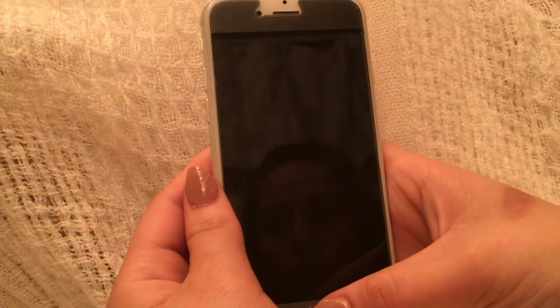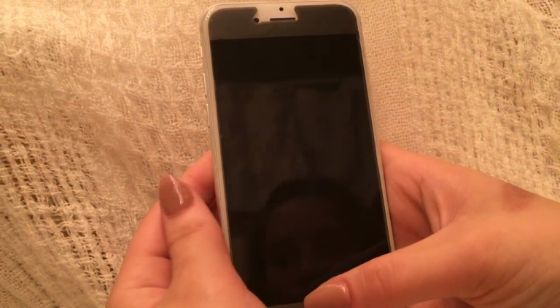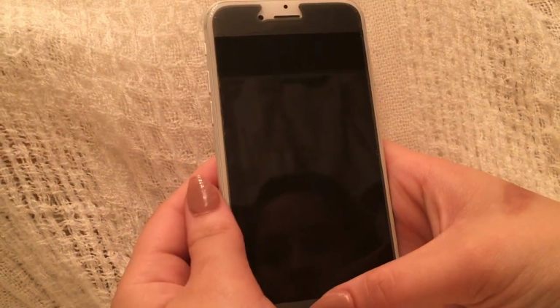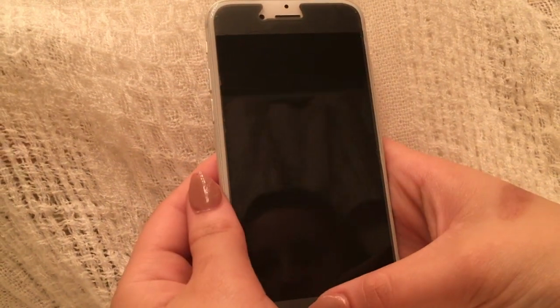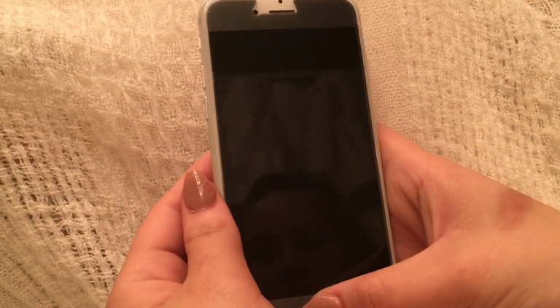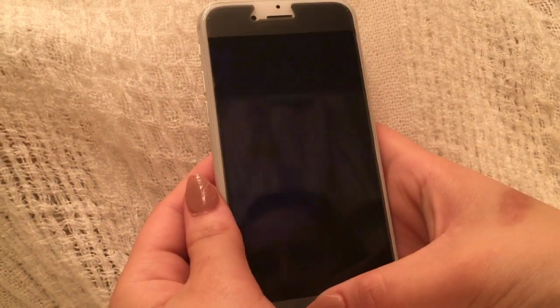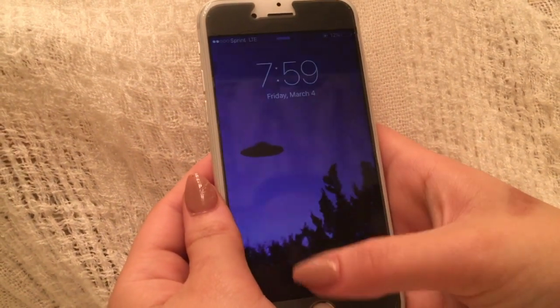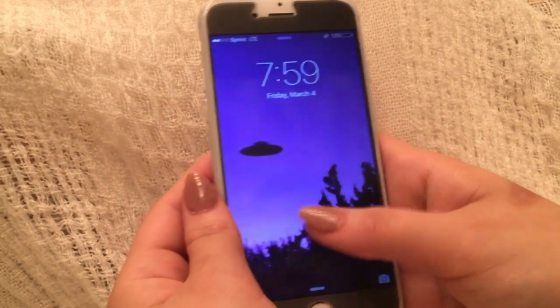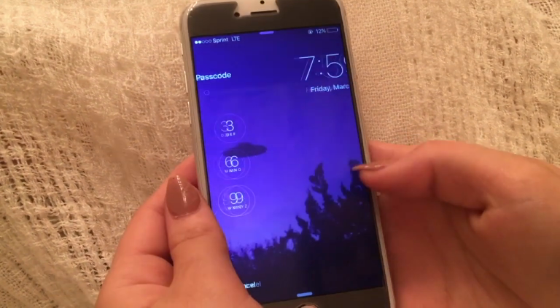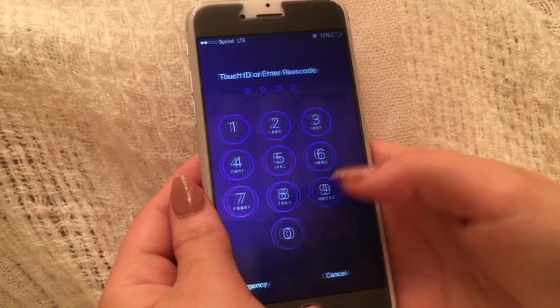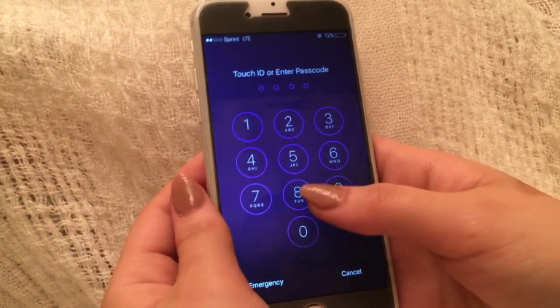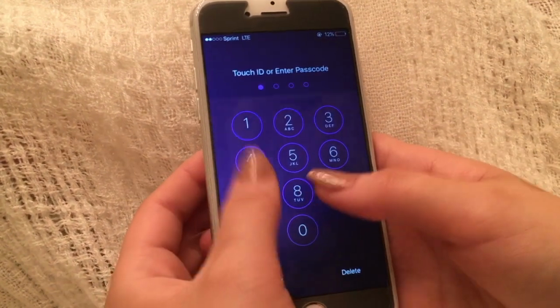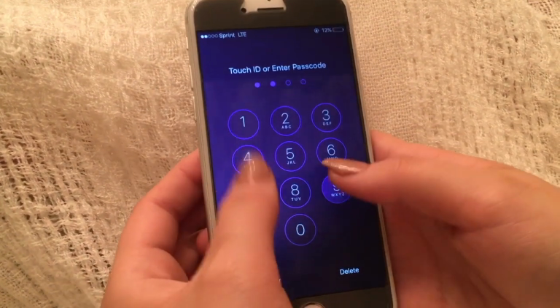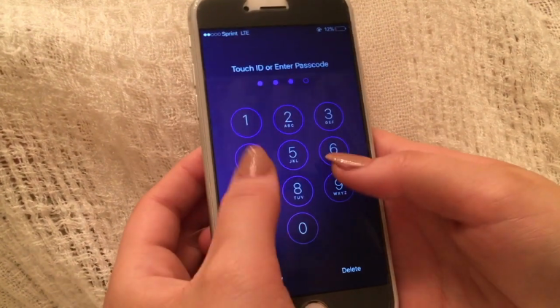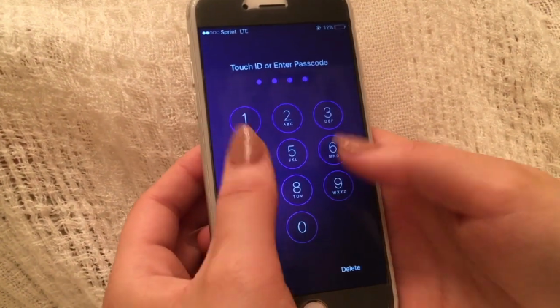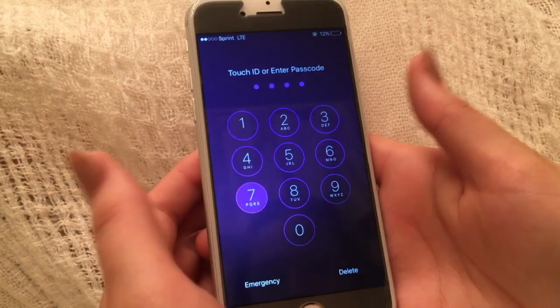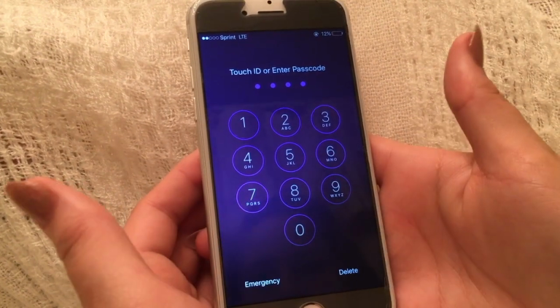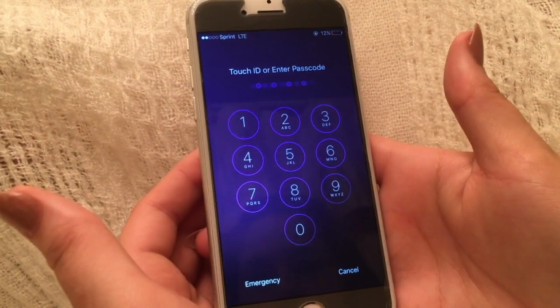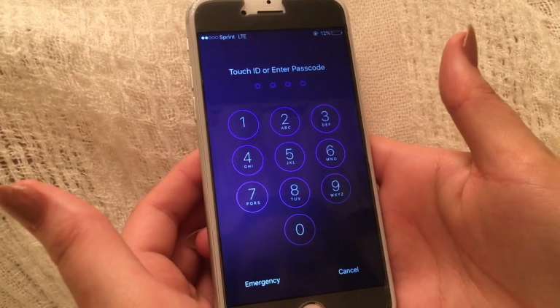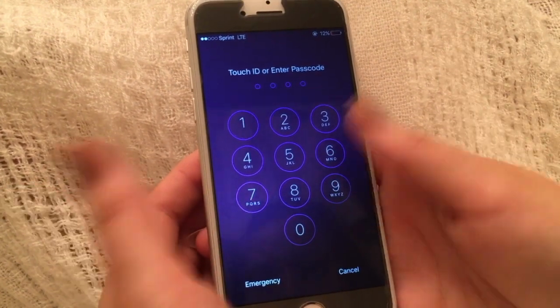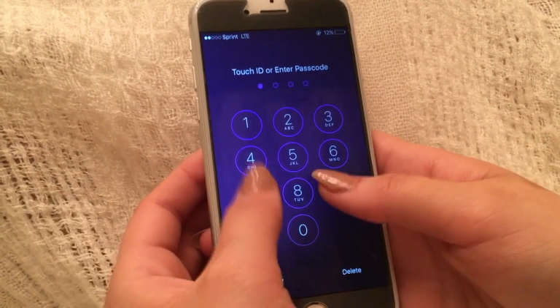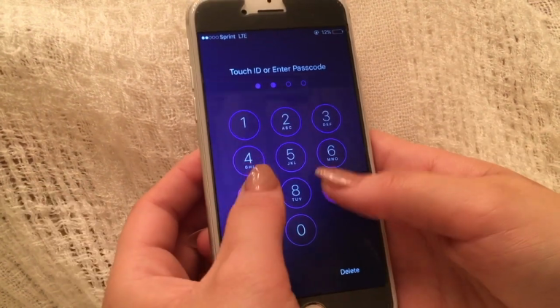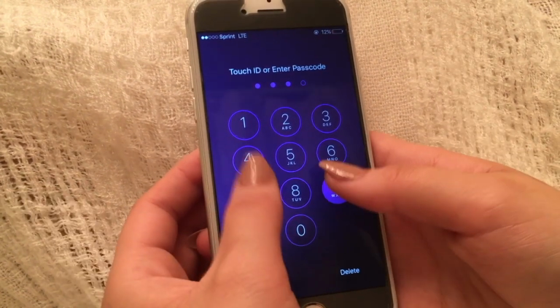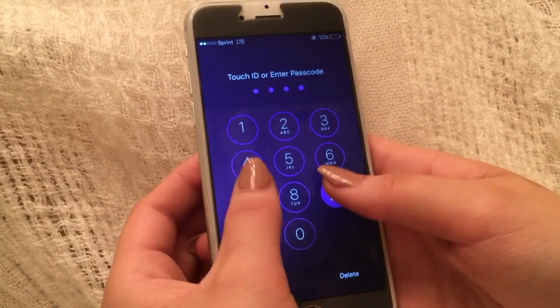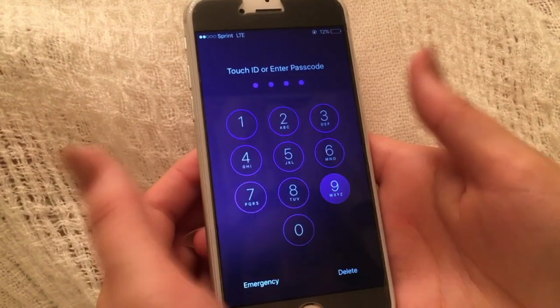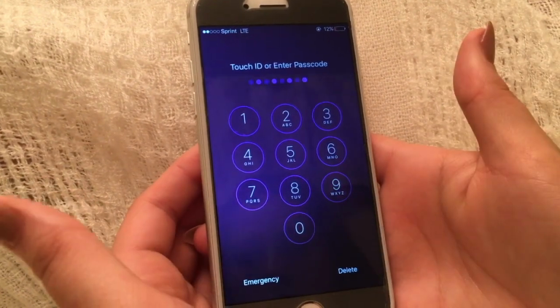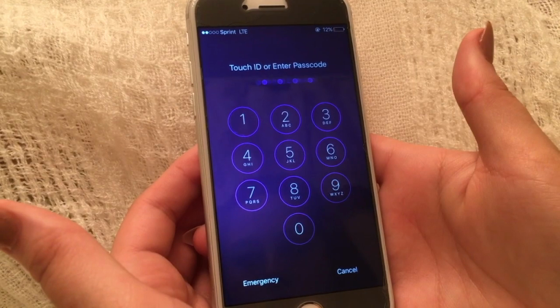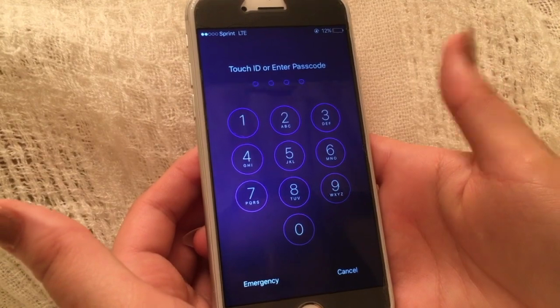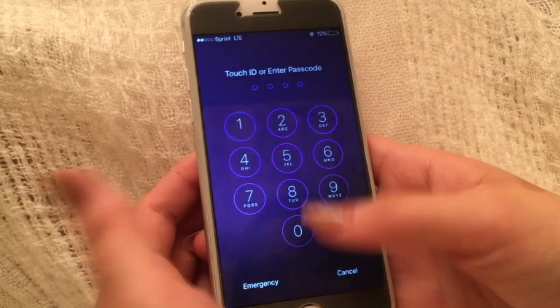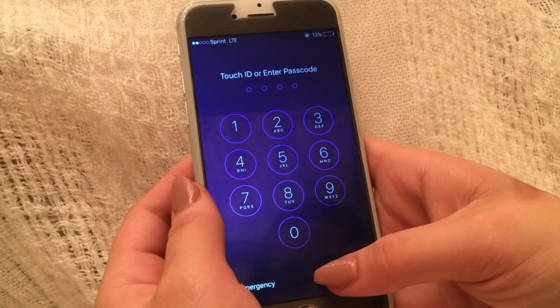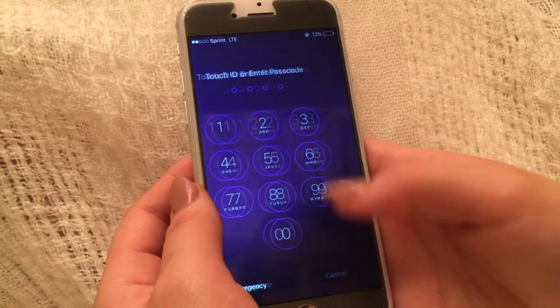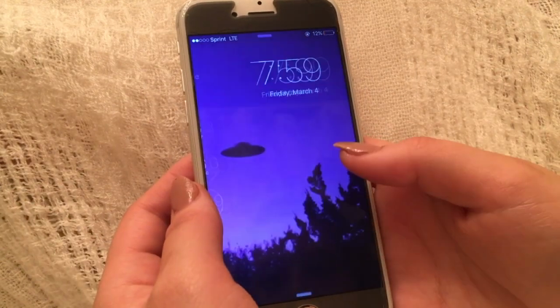Forgot your iPhone password or trying to get into somebody else's? Well, here's a quick and easy trick on how to do that.